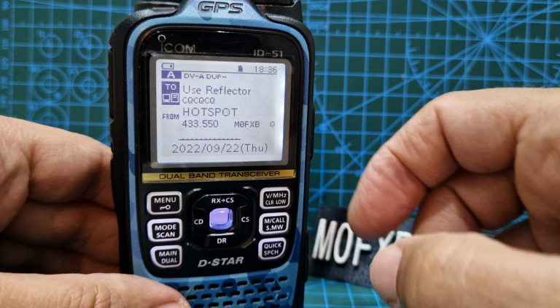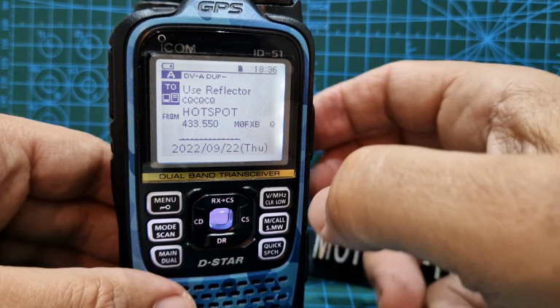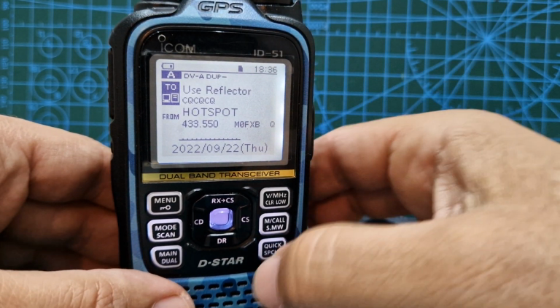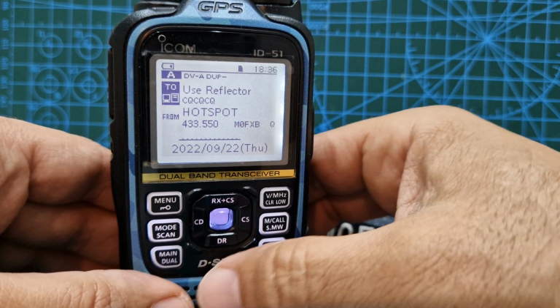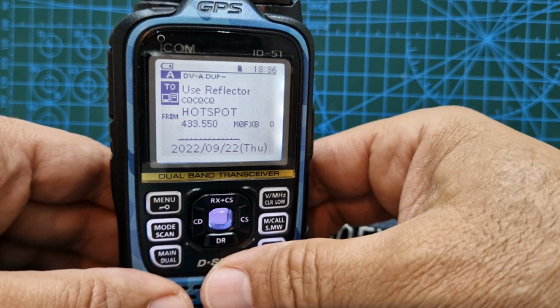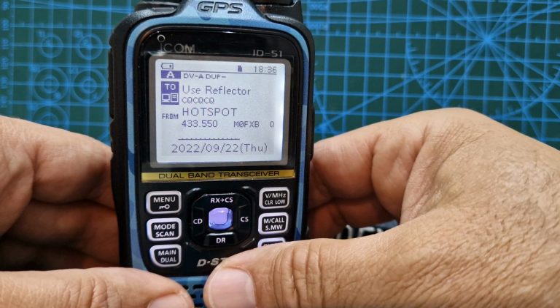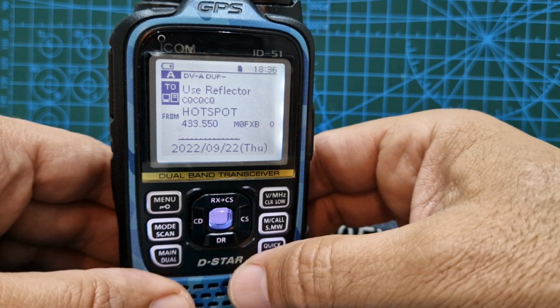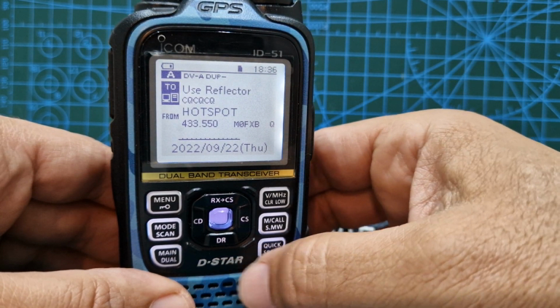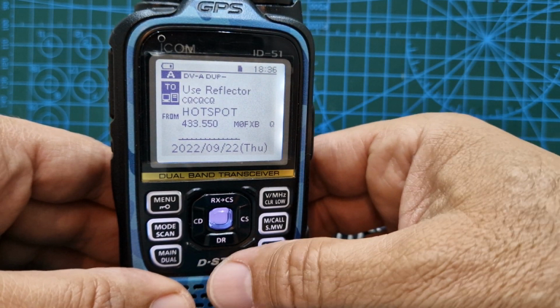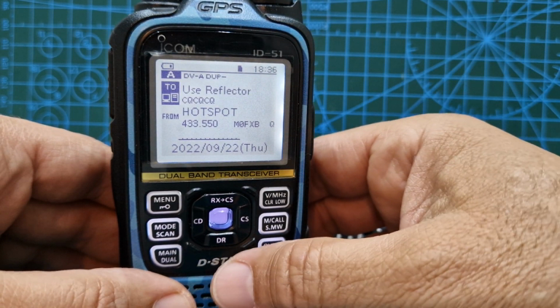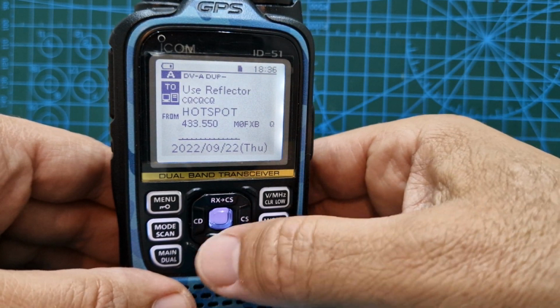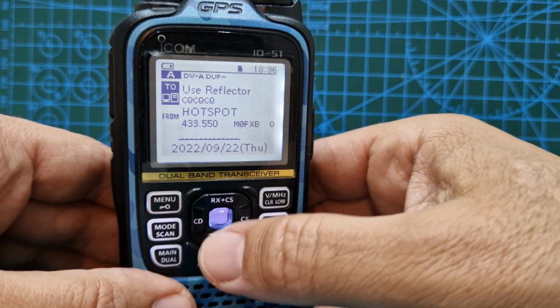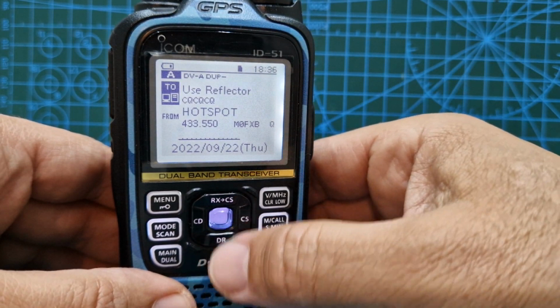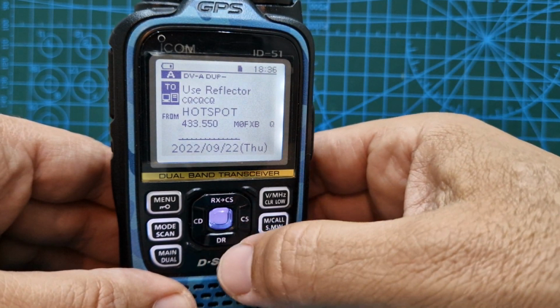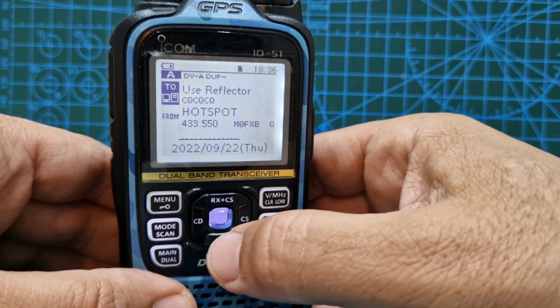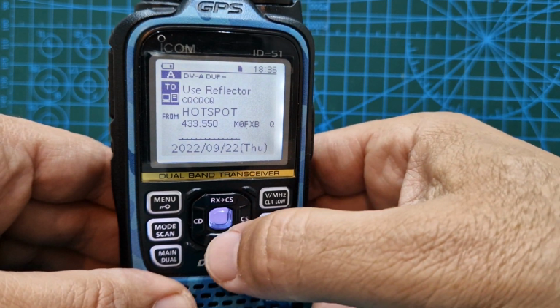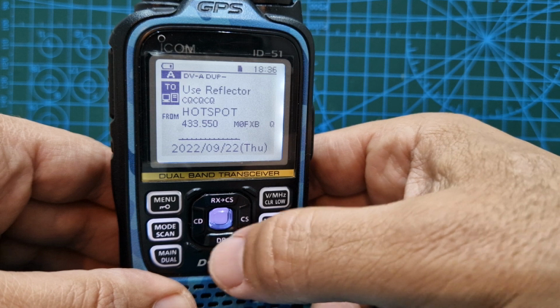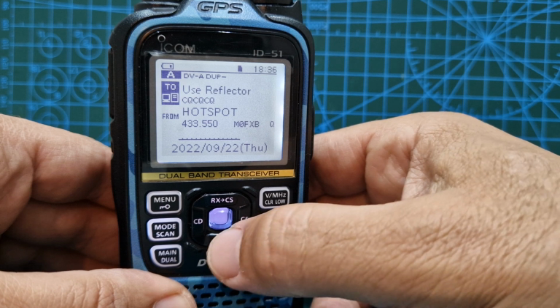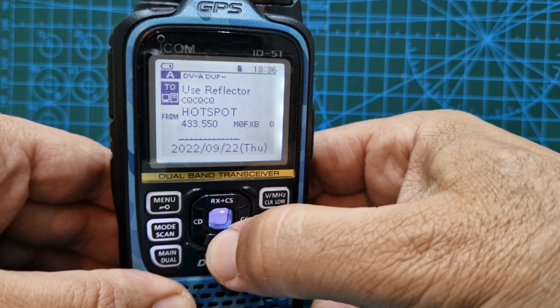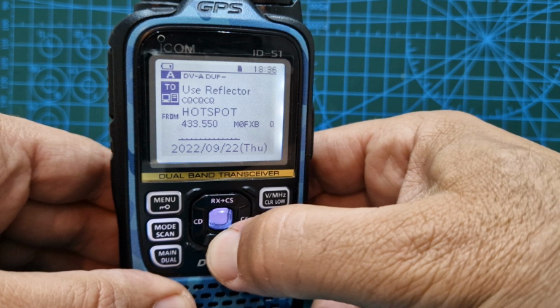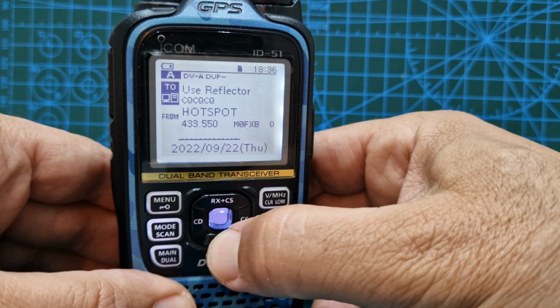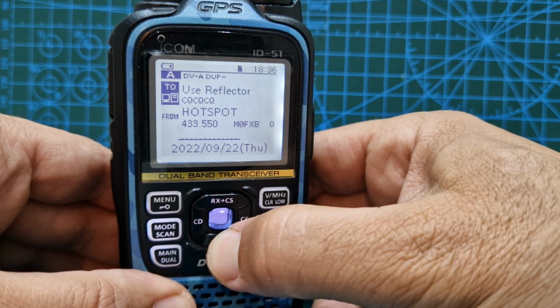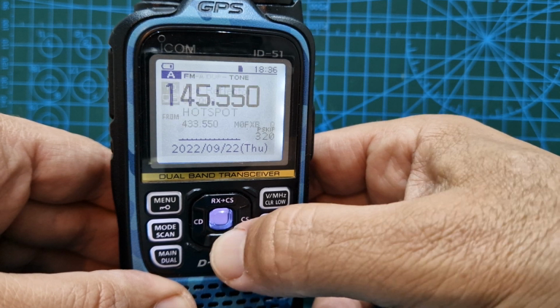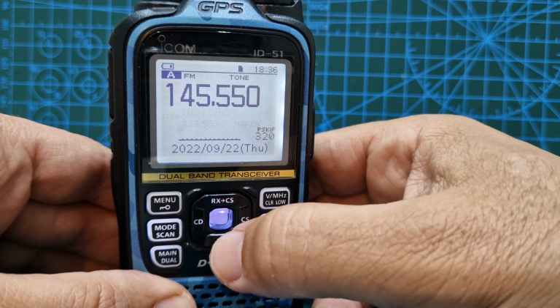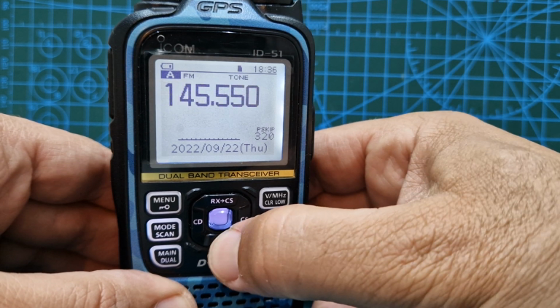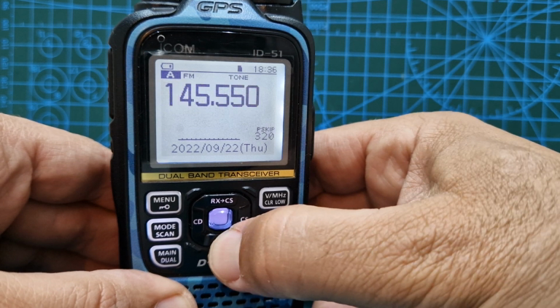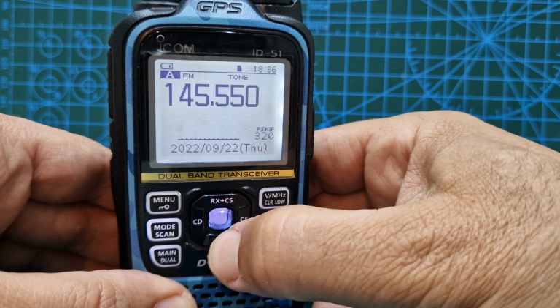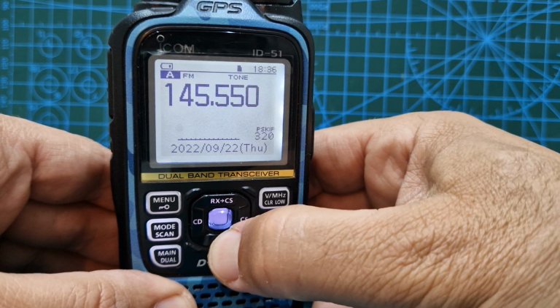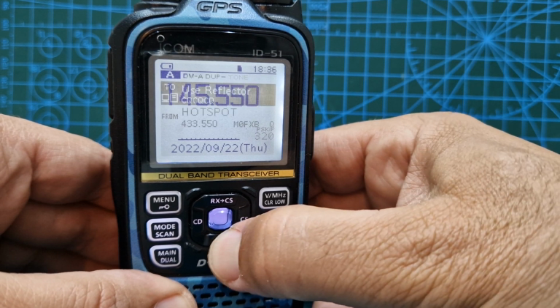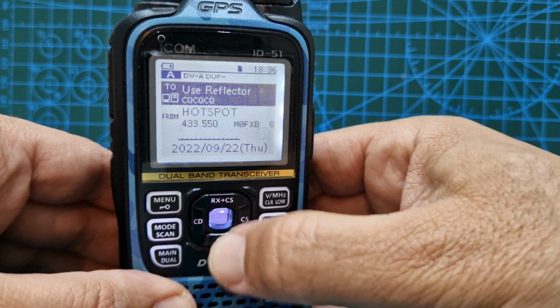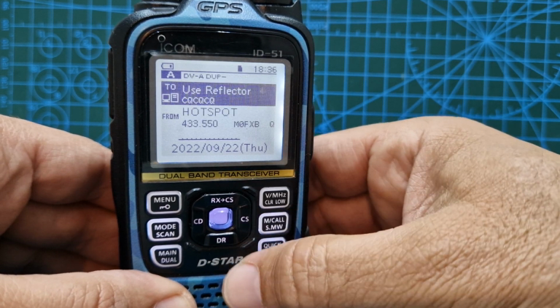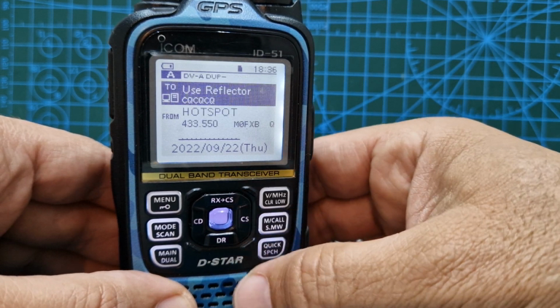DPRS. Get yourself into a DR mode. Hold down this DR button here and you're in DR mode.